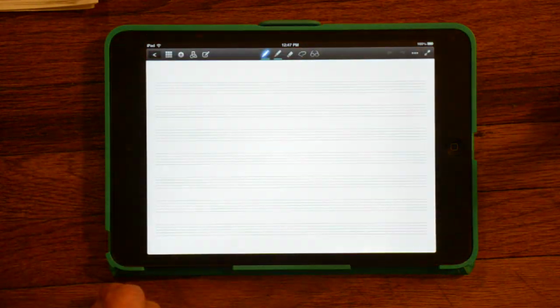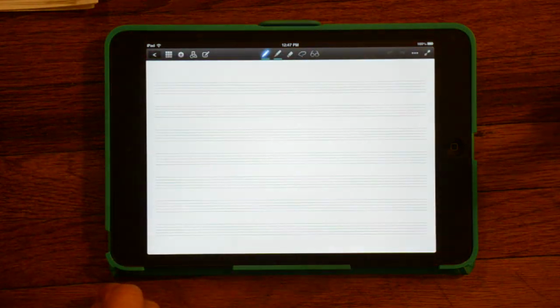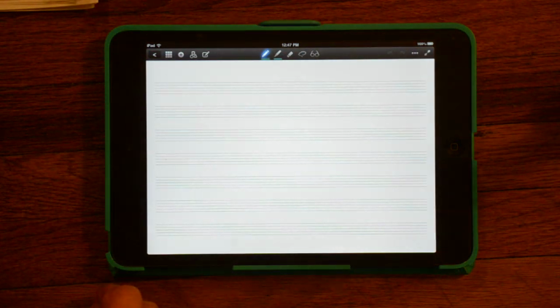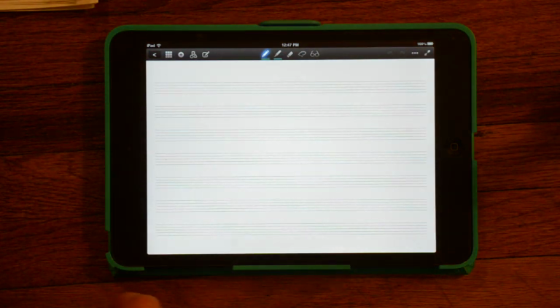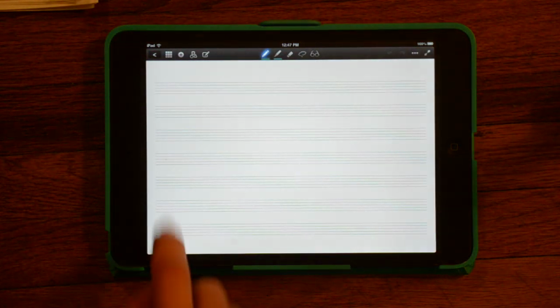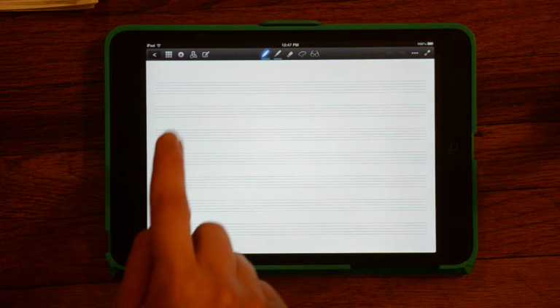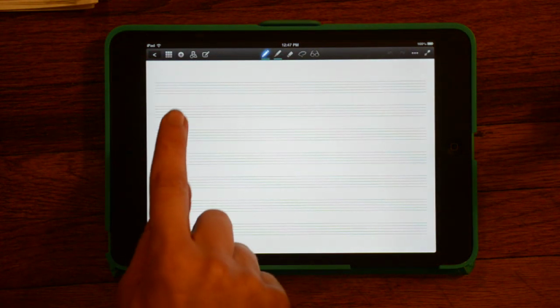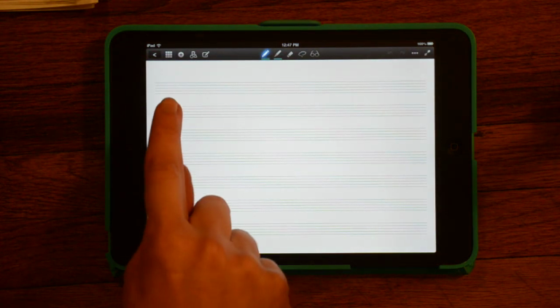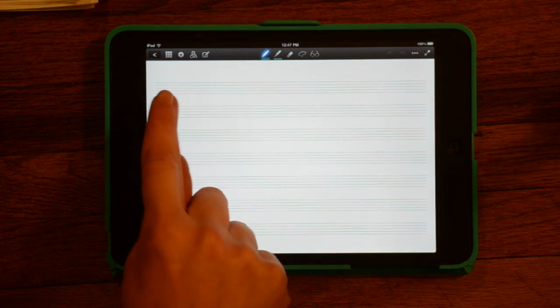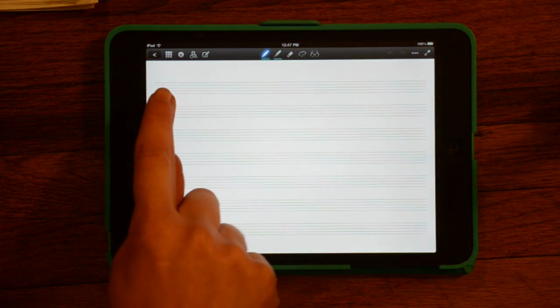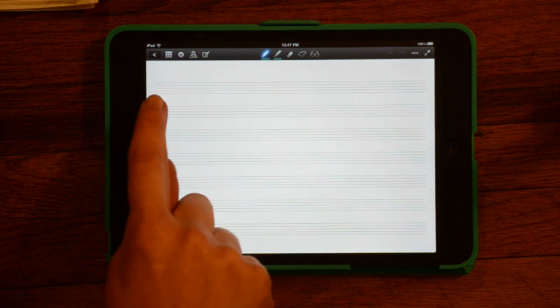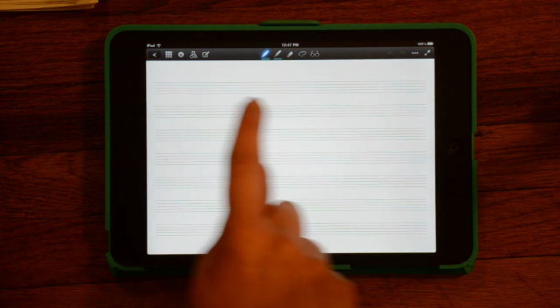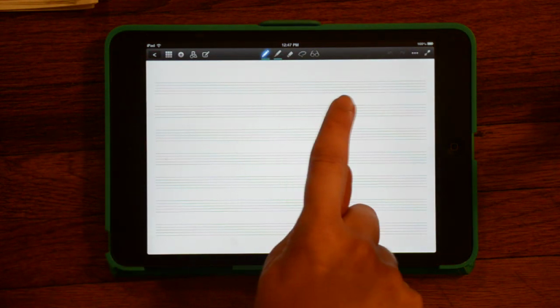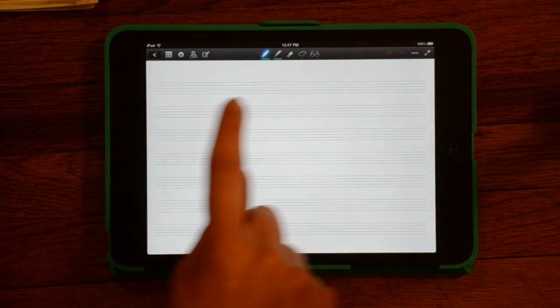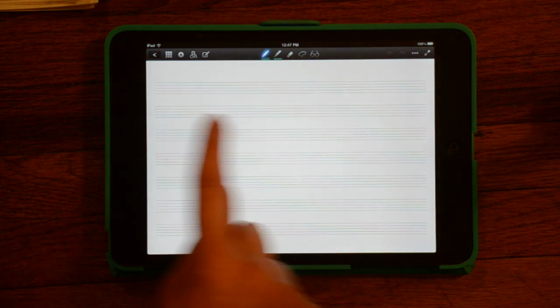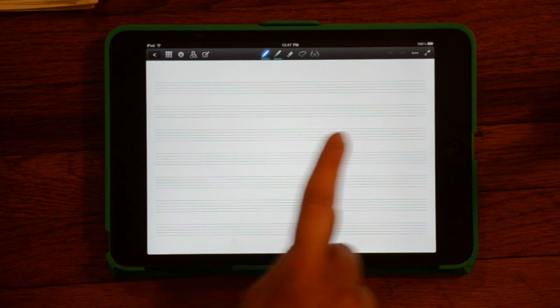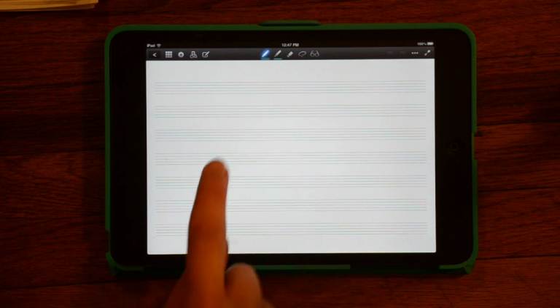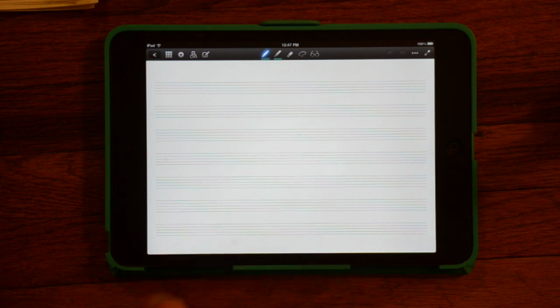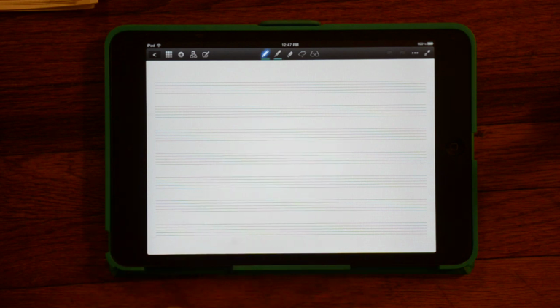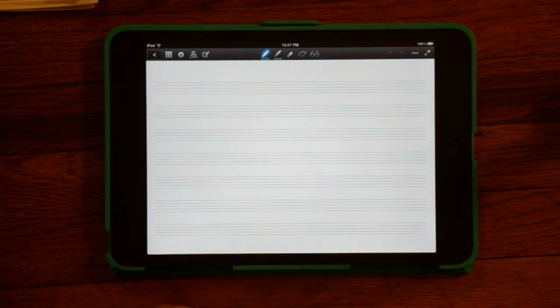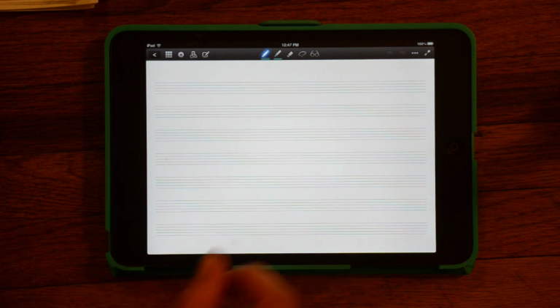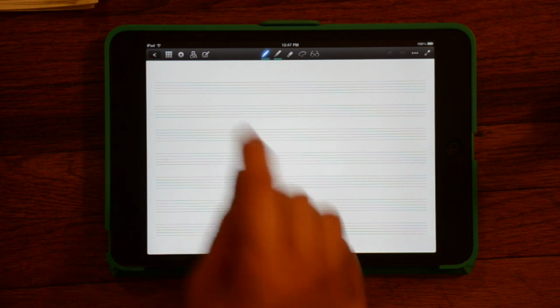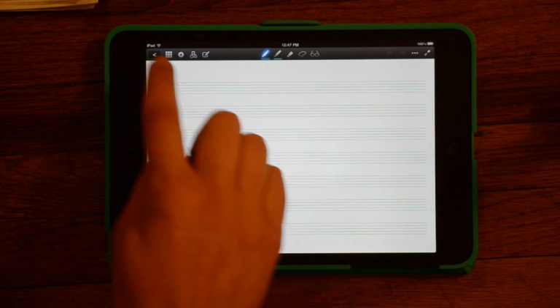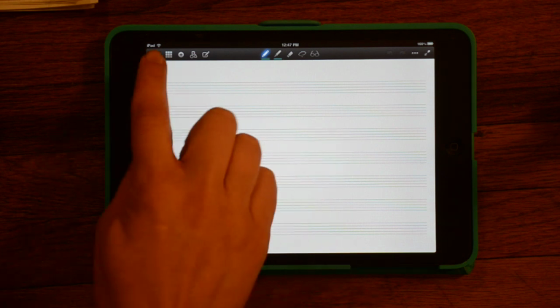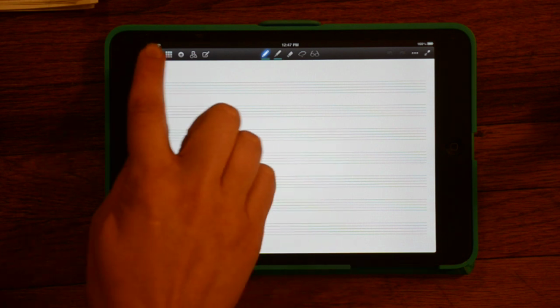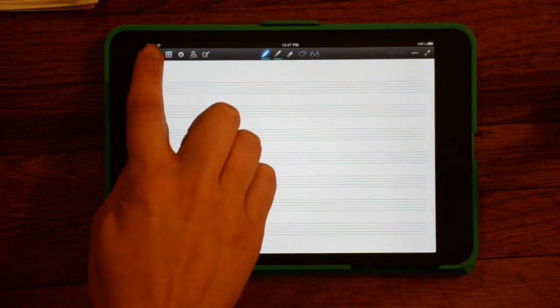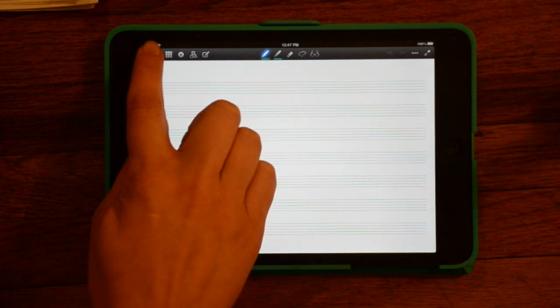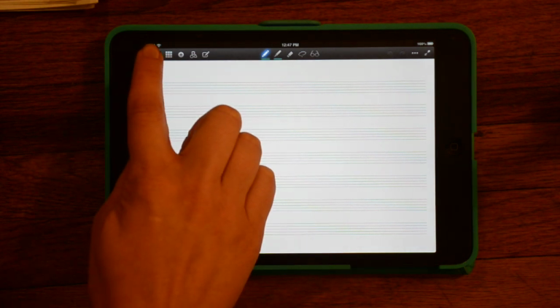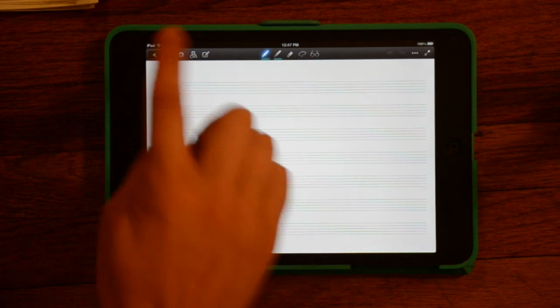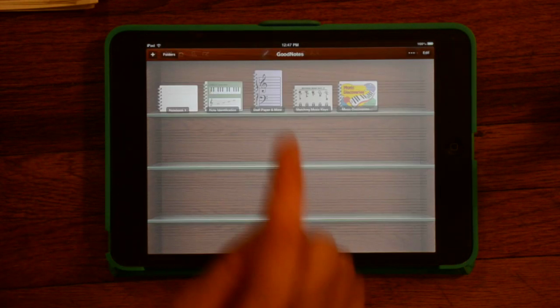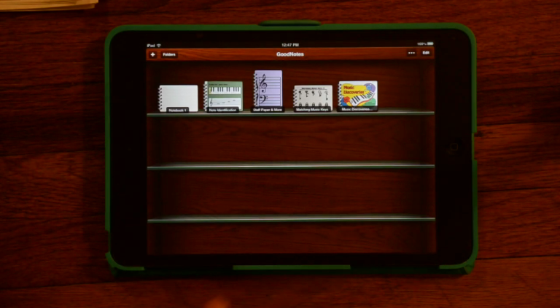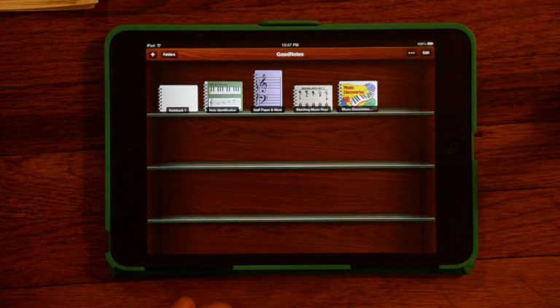Touch it to open it. And there are very small lines on here for staff paper. So those are kind of the default pages.